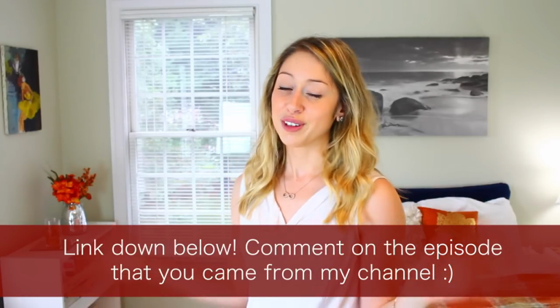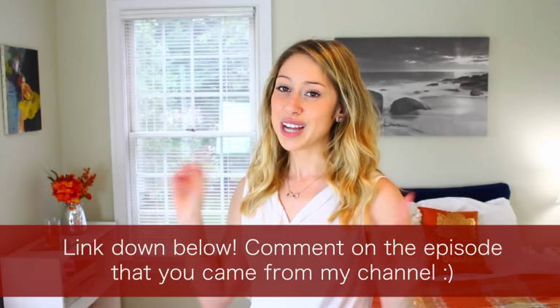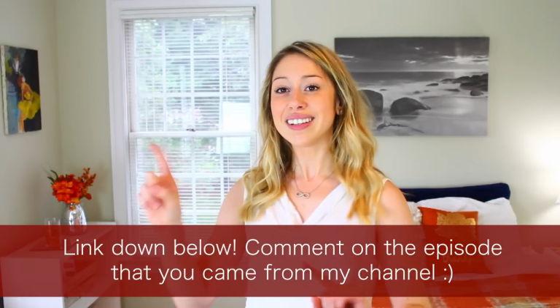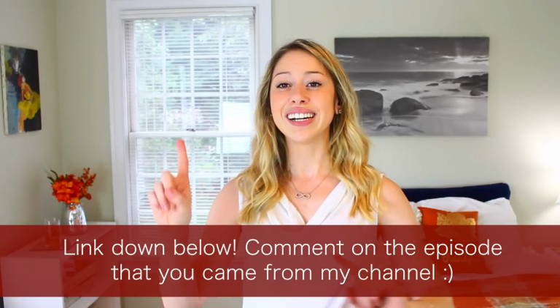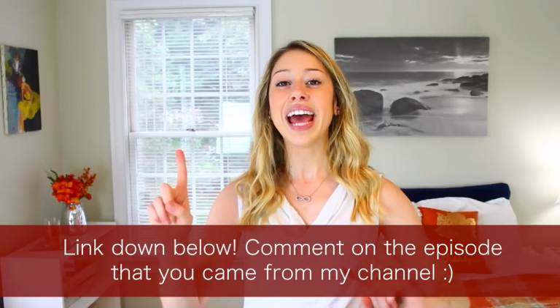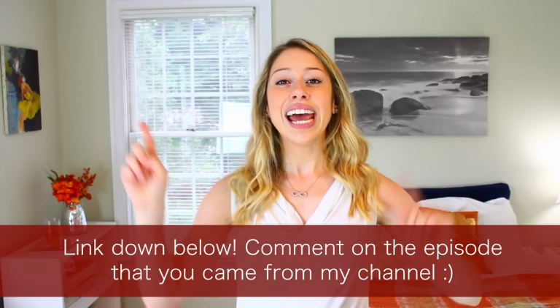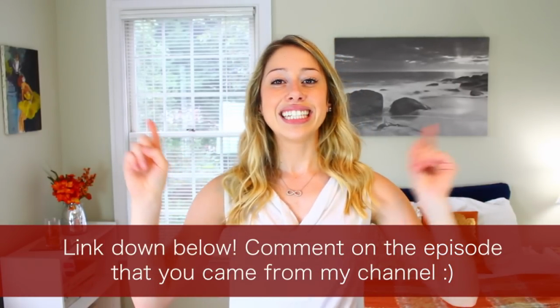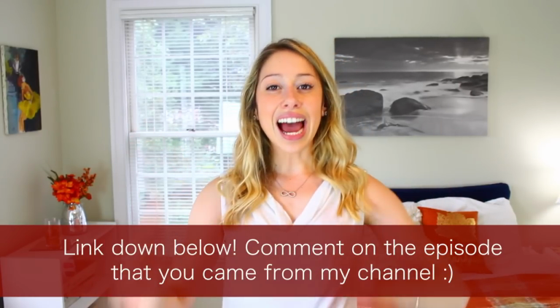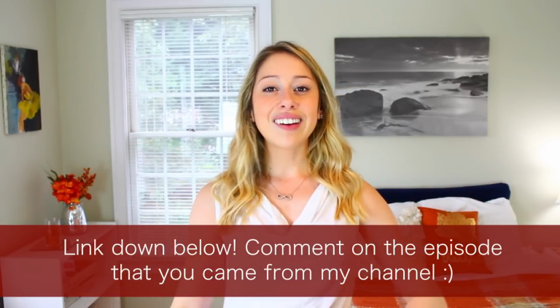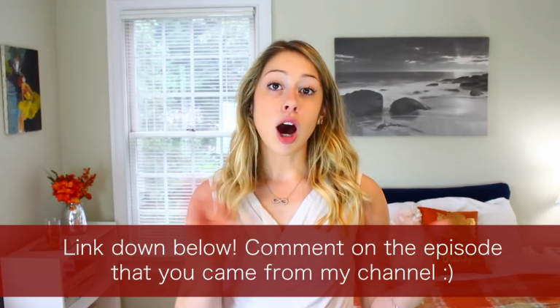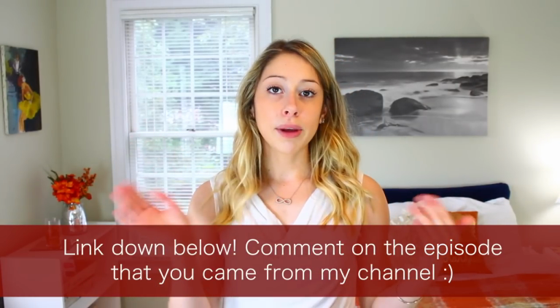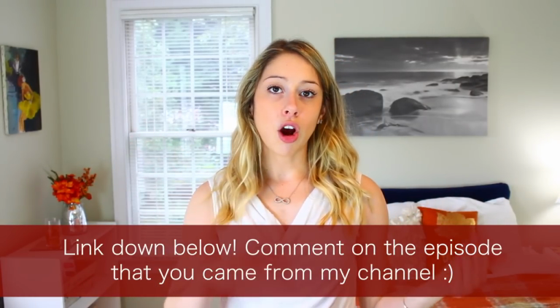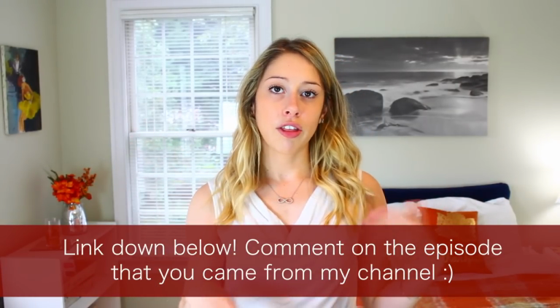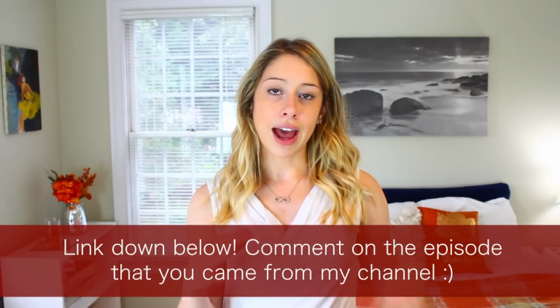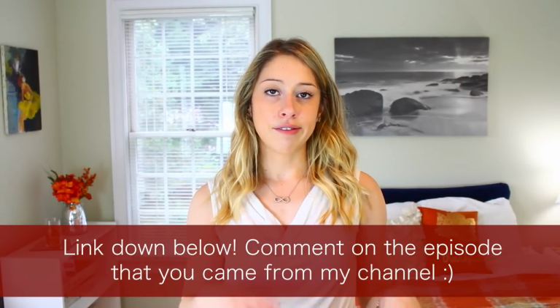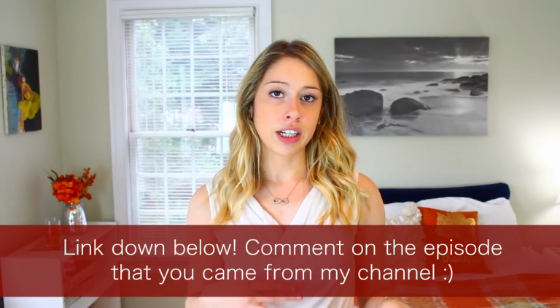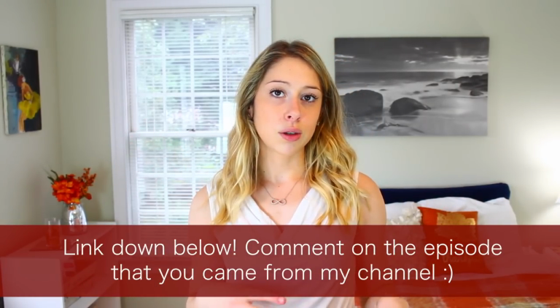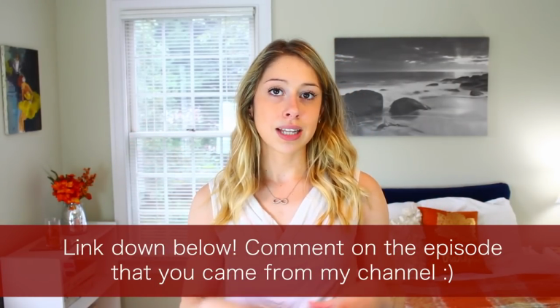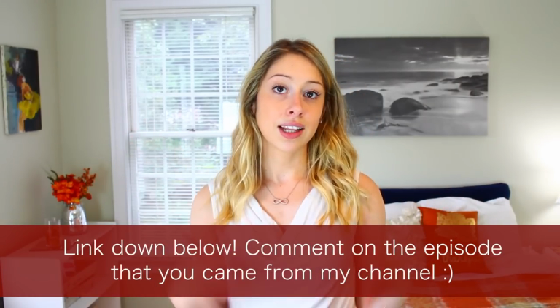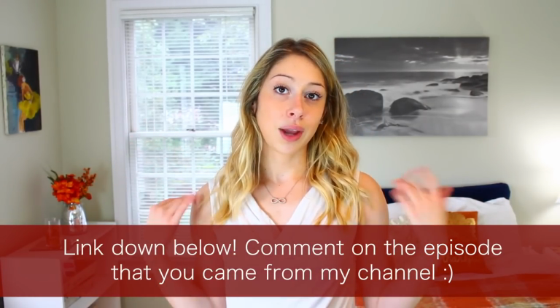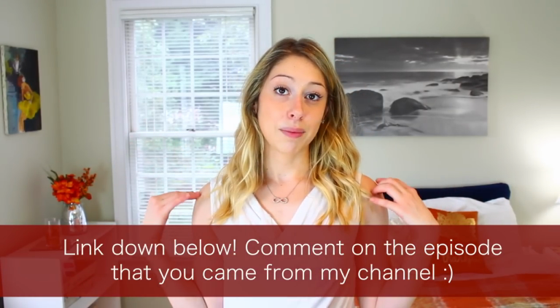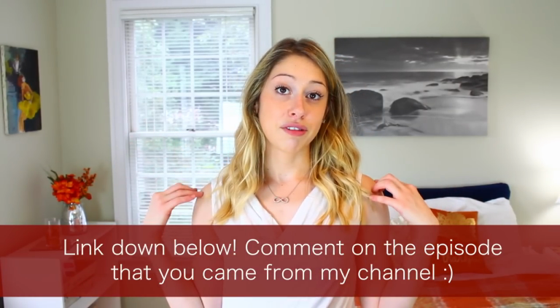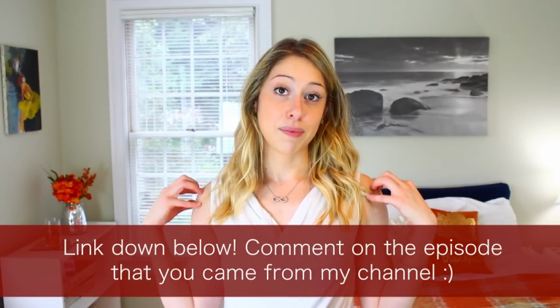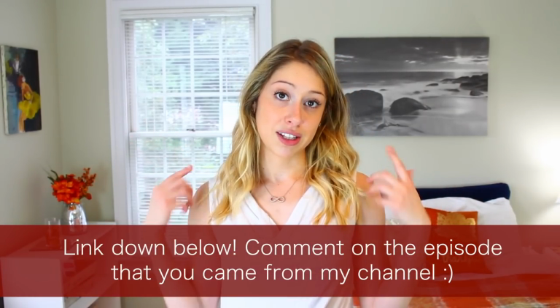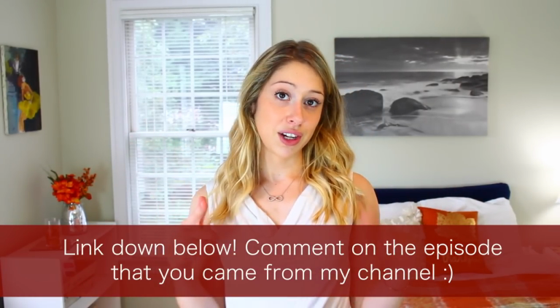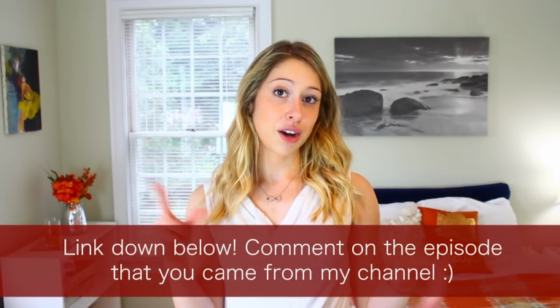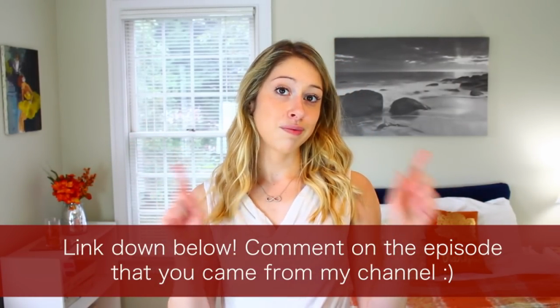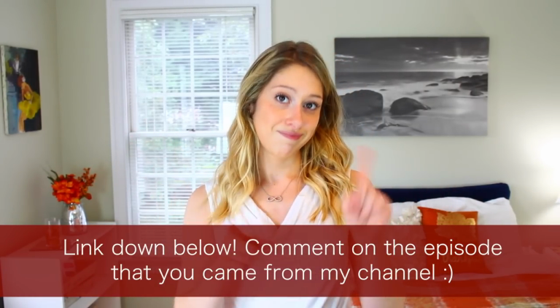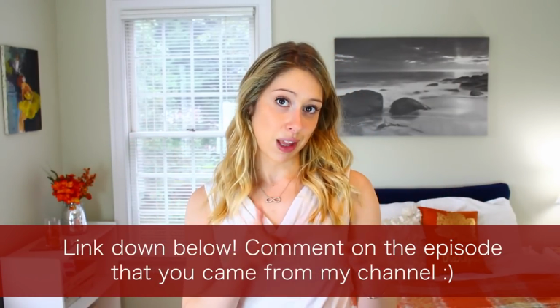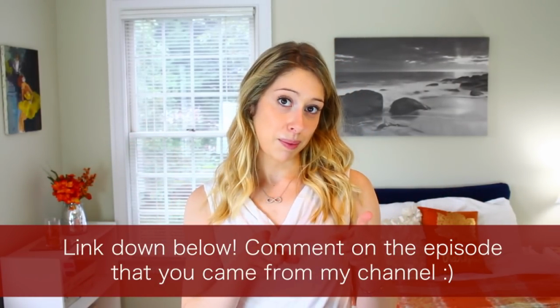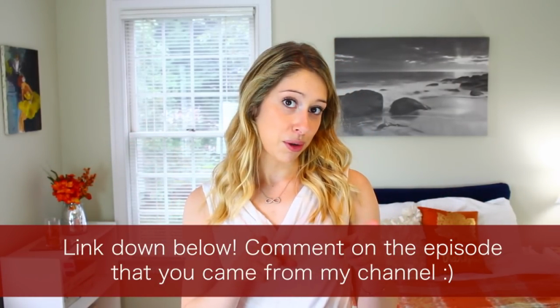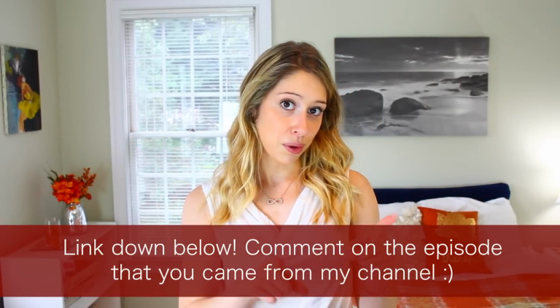The first episode is out. Comment on that video saying that you came from this video — that'd be pretty cool.